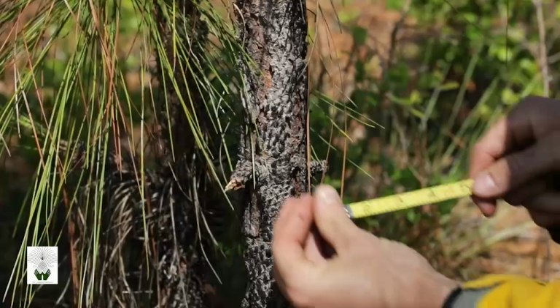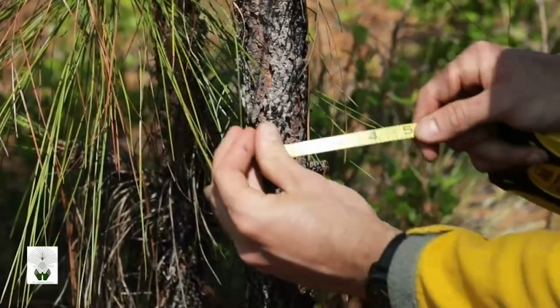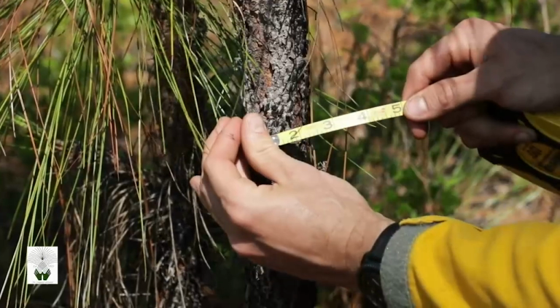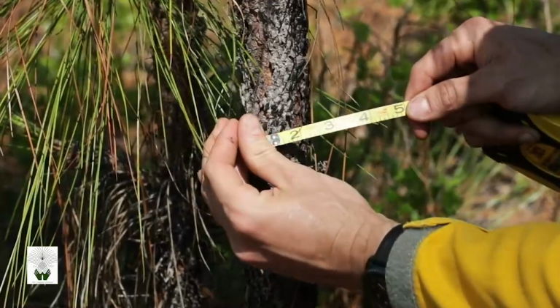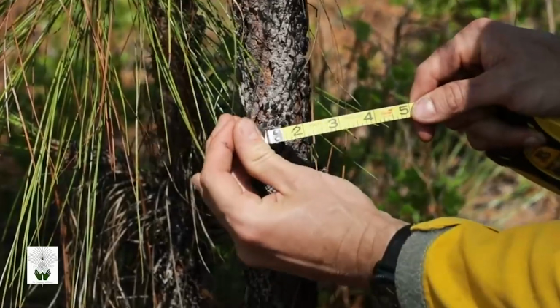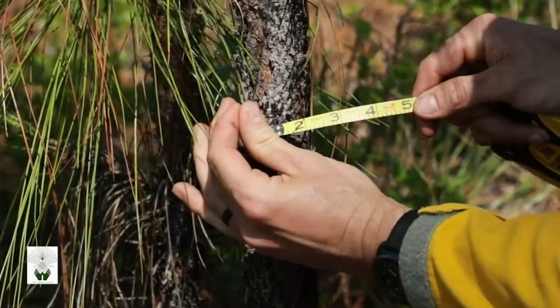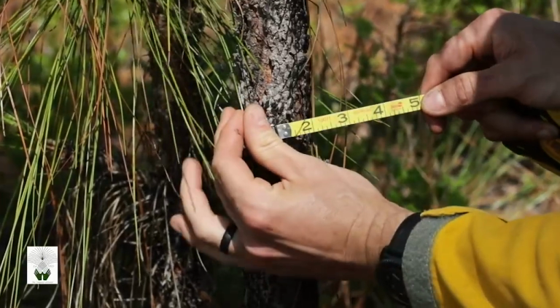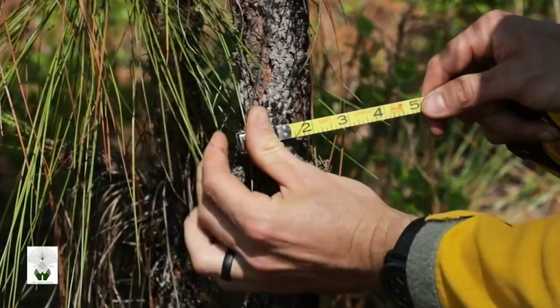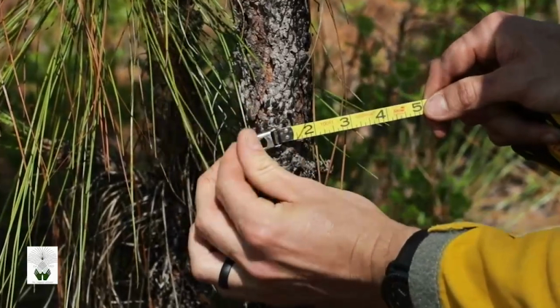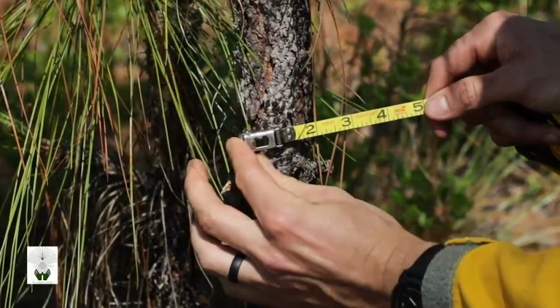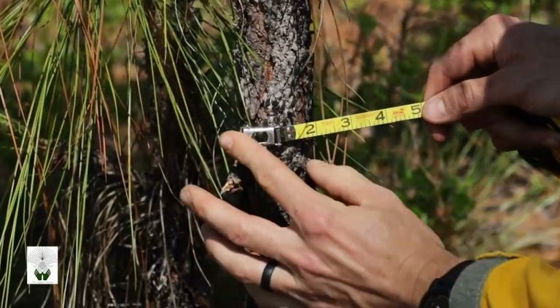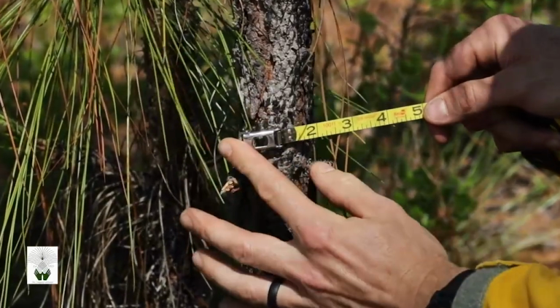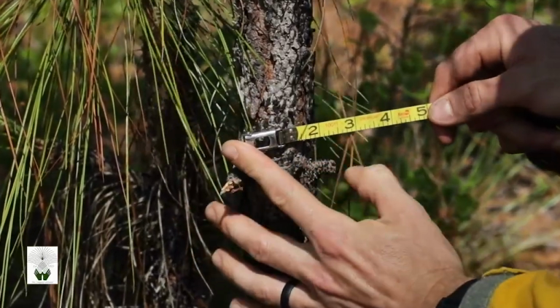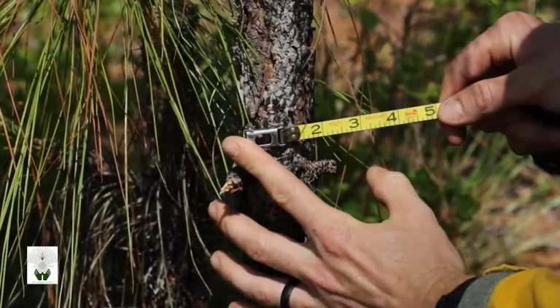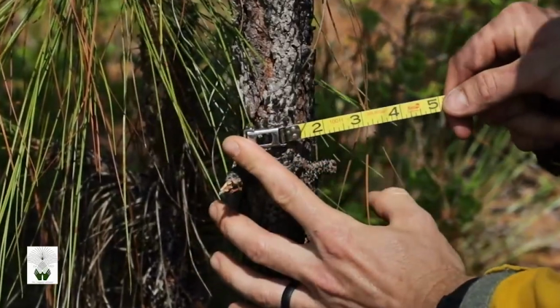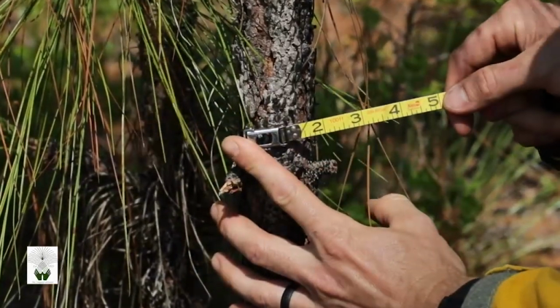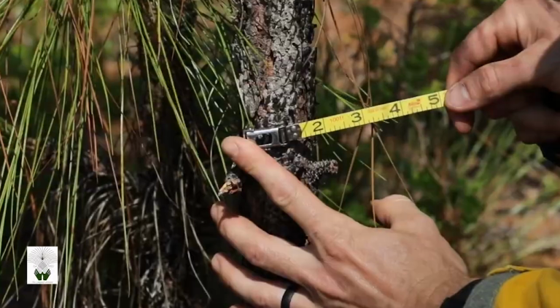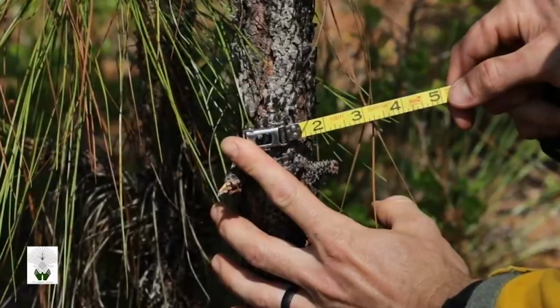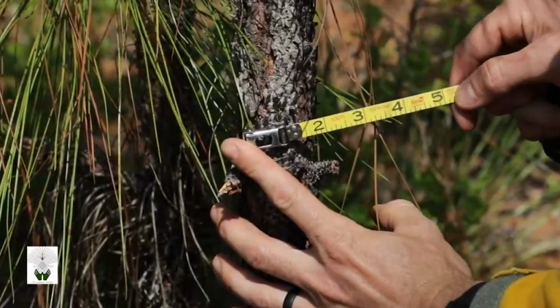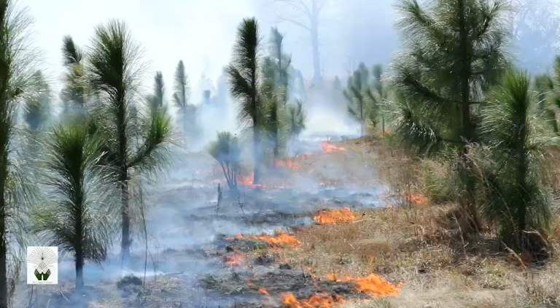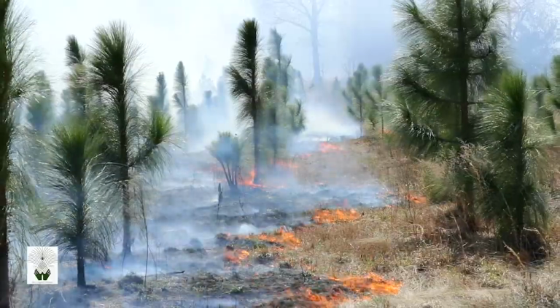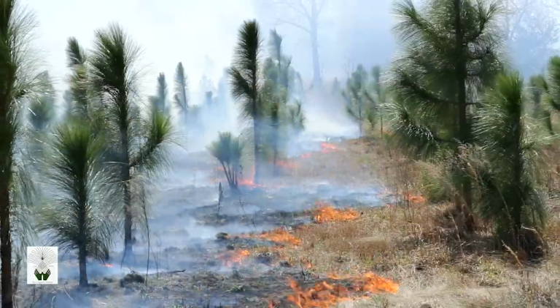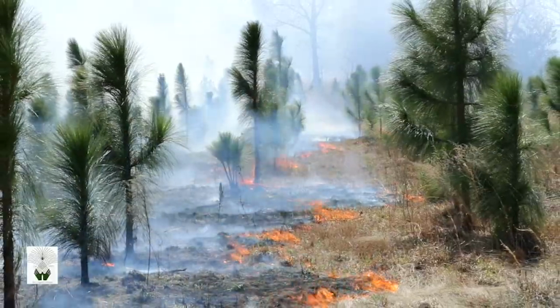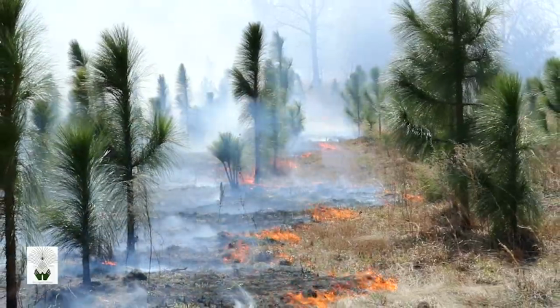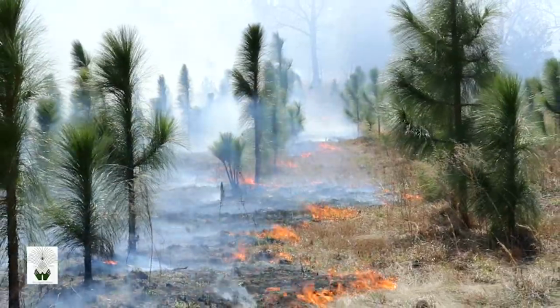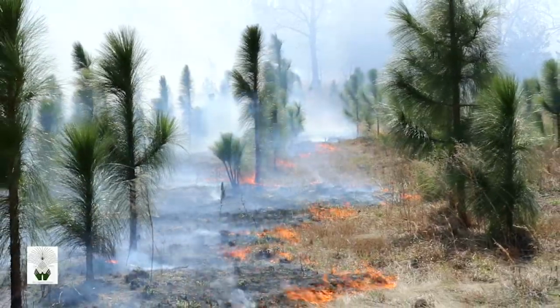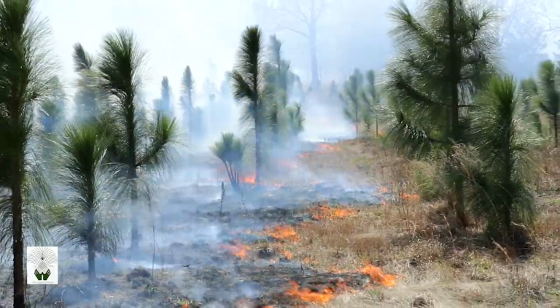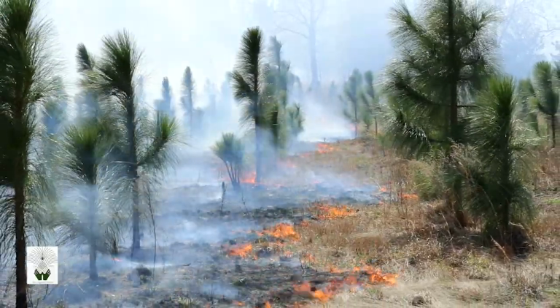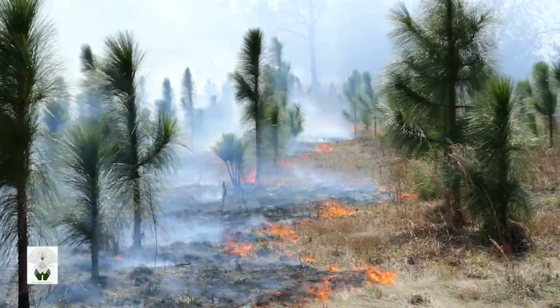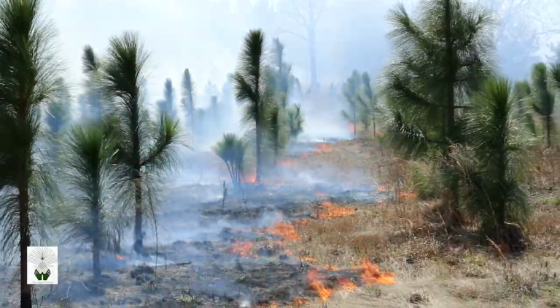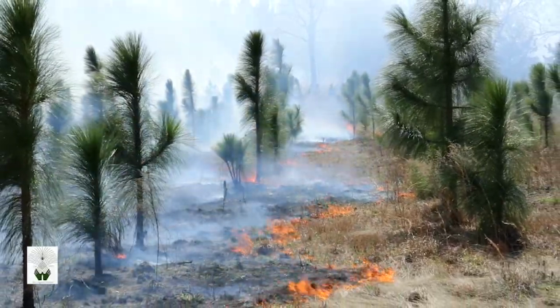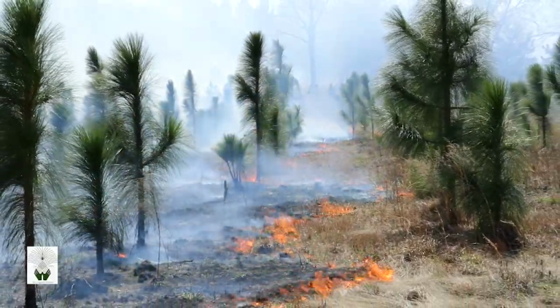Once longleaf exceeds 2 inches at root collar diameter, backing fires can be used throughout the stand.